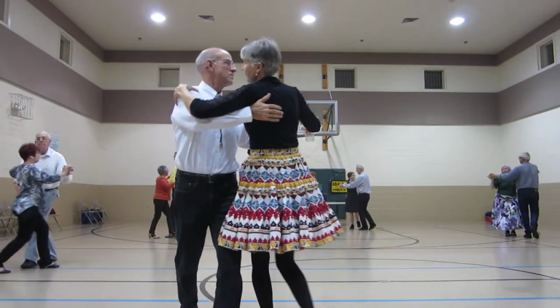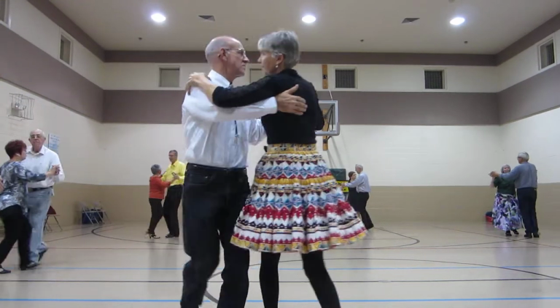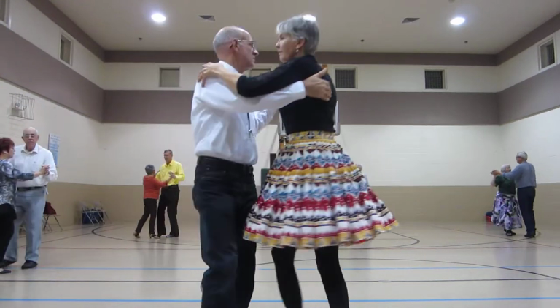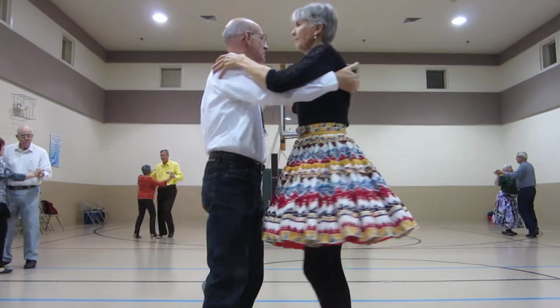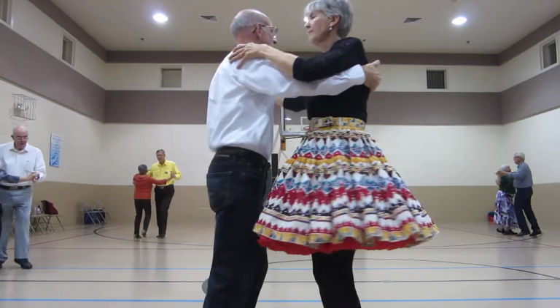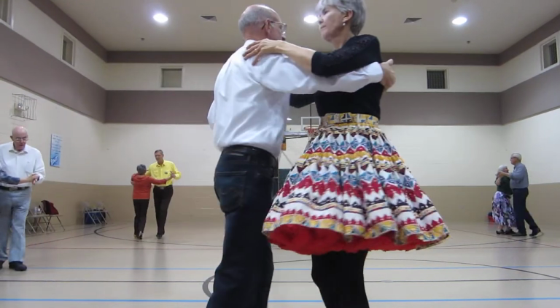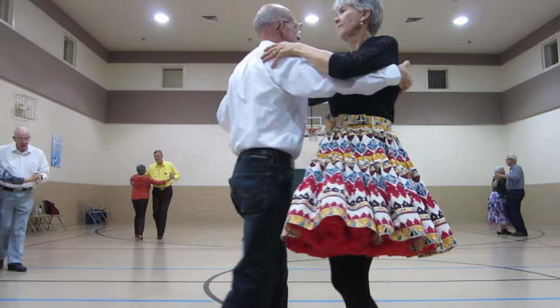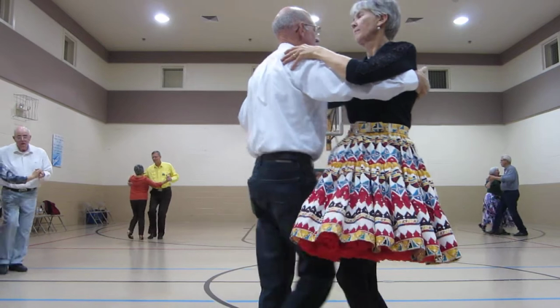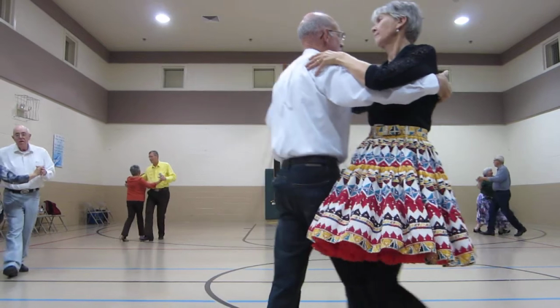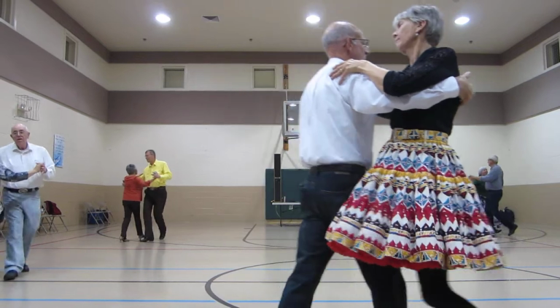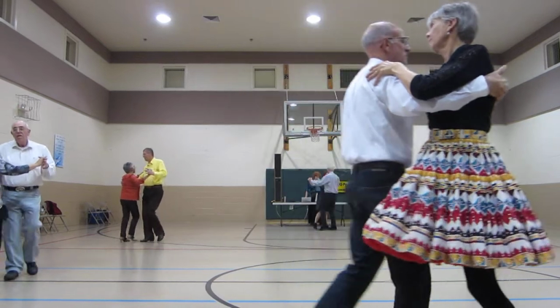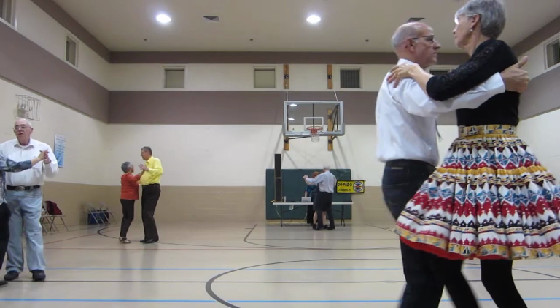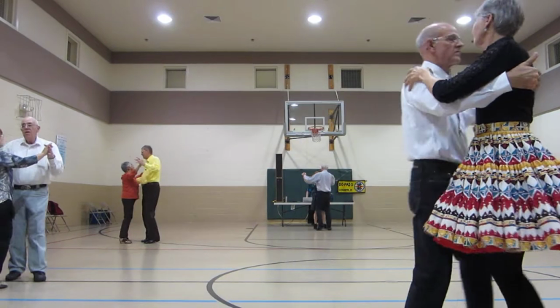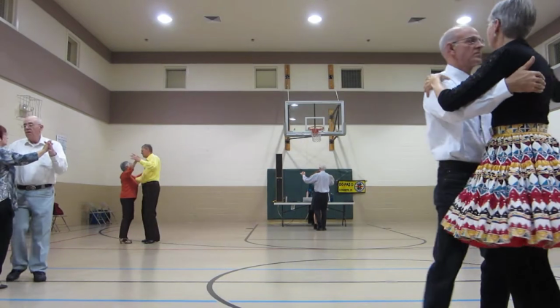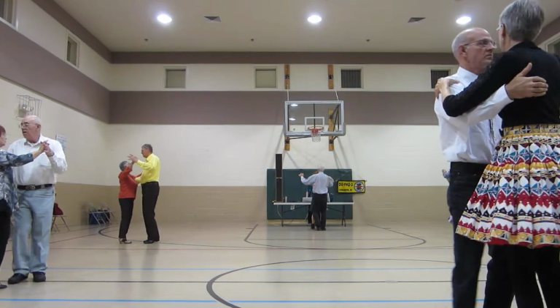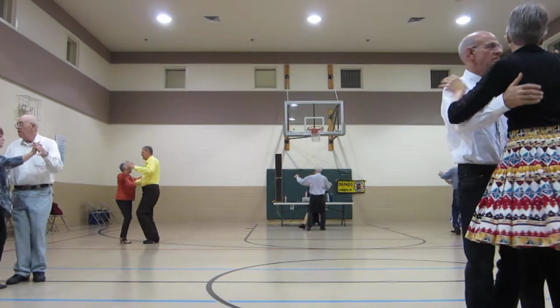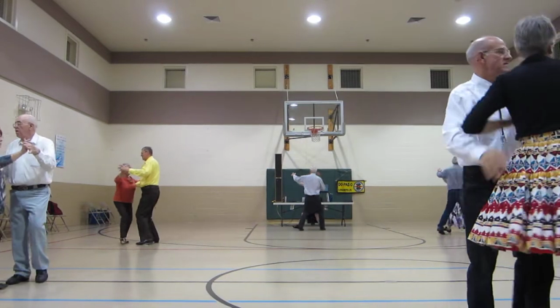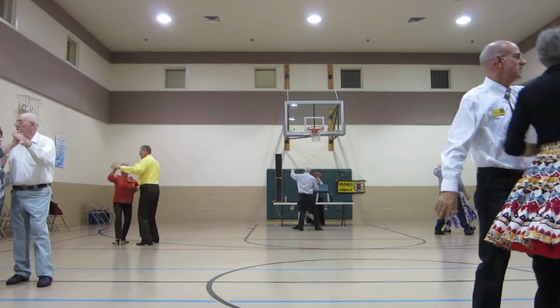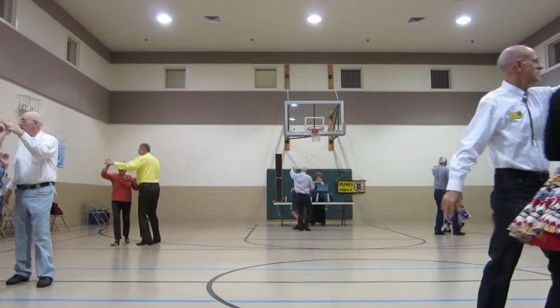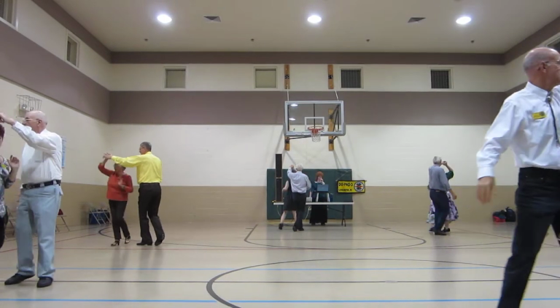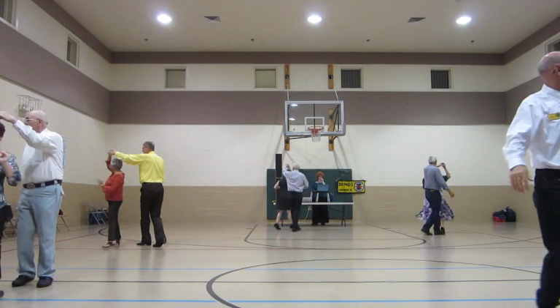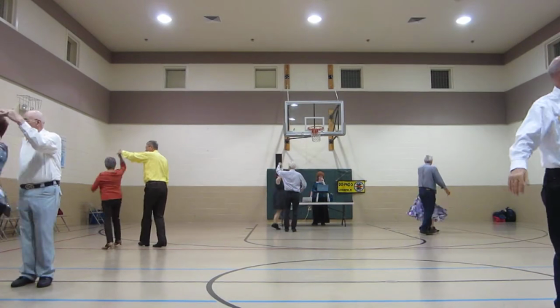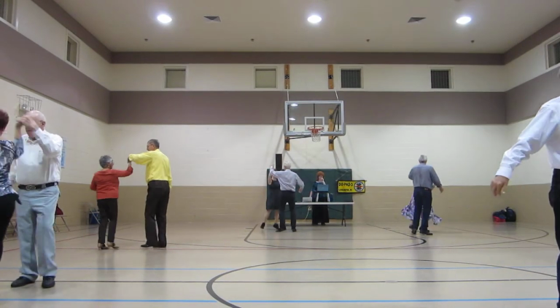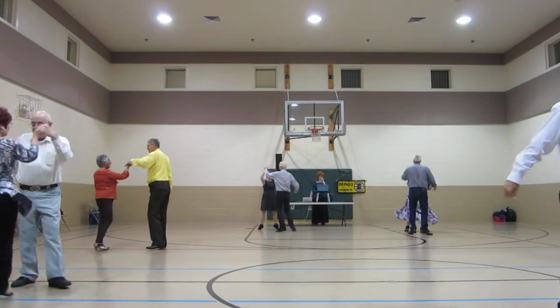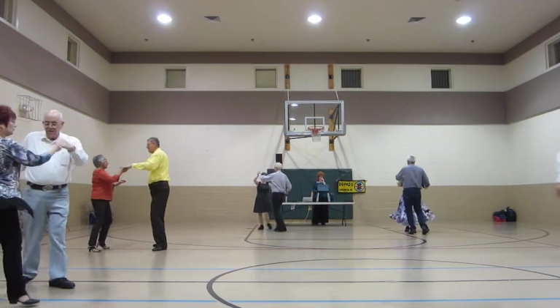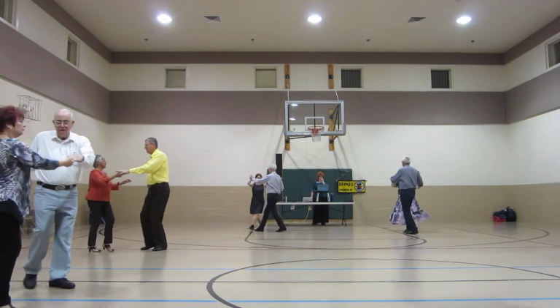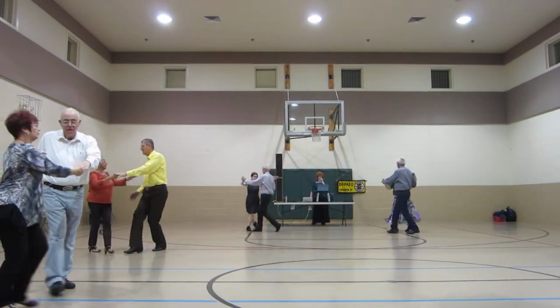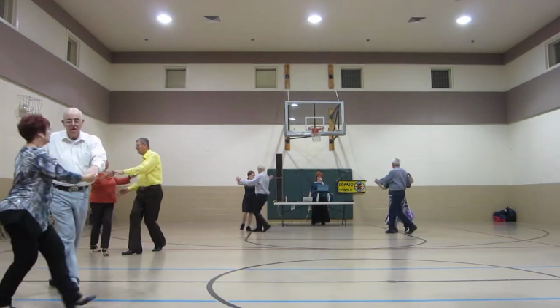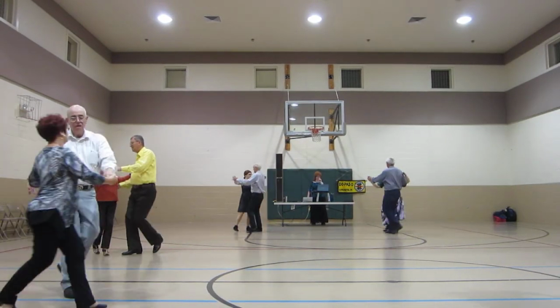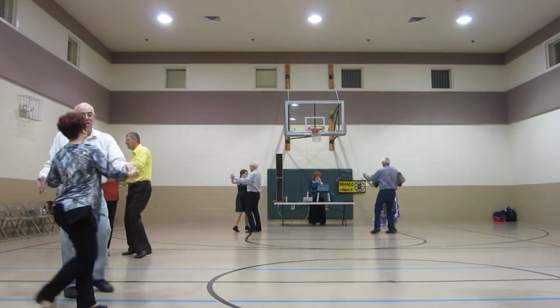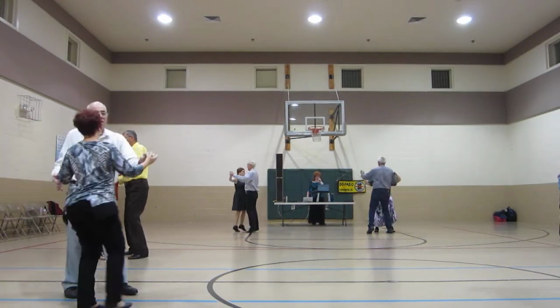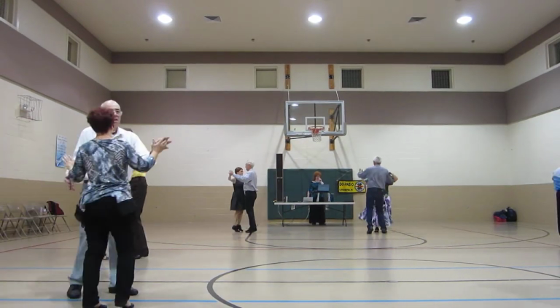Forward face close, twirl line three, through face close, hover, step by.